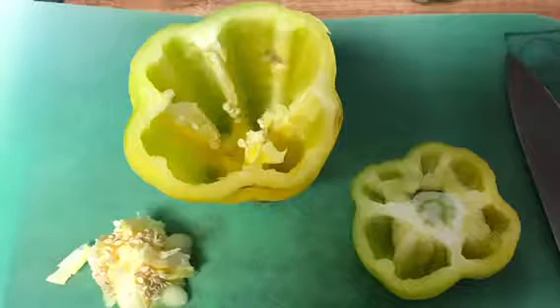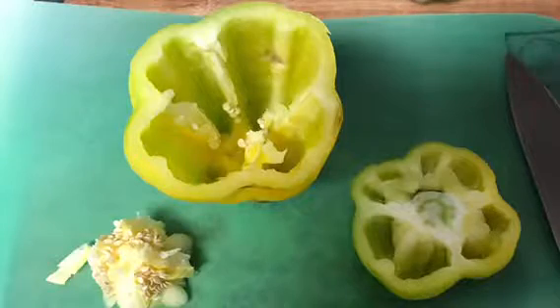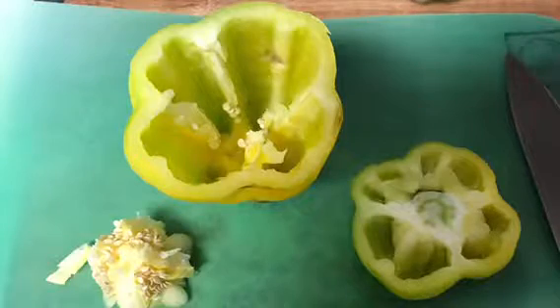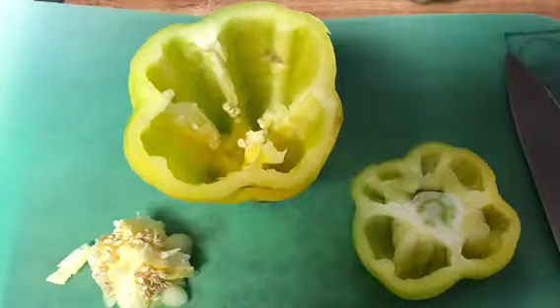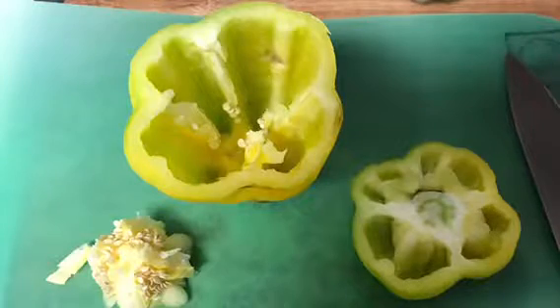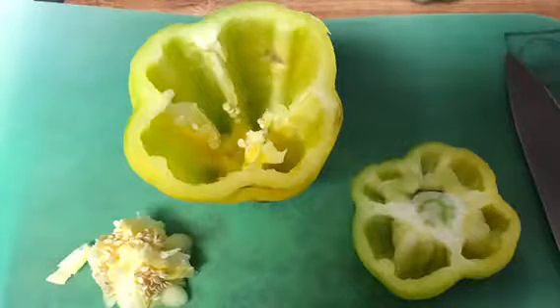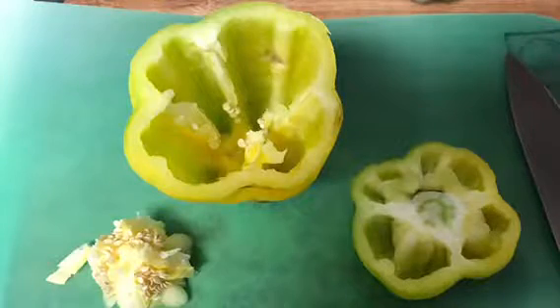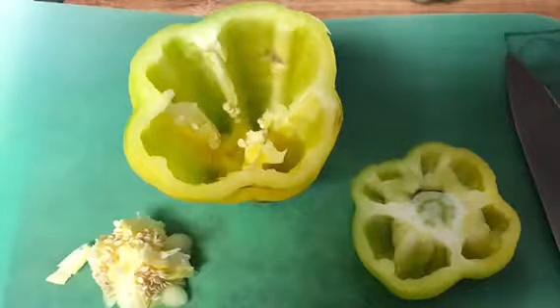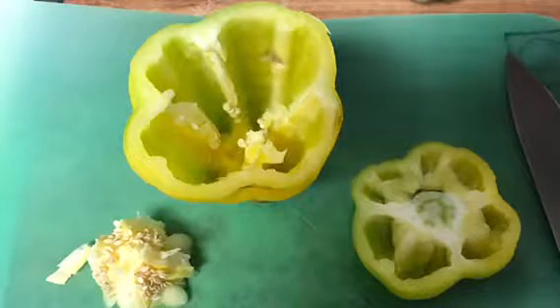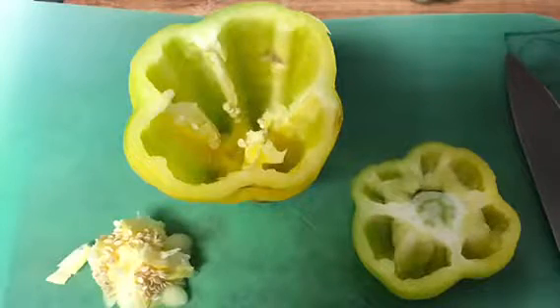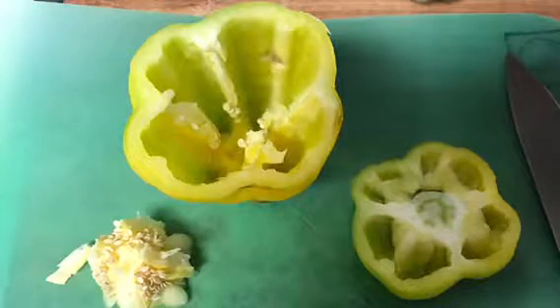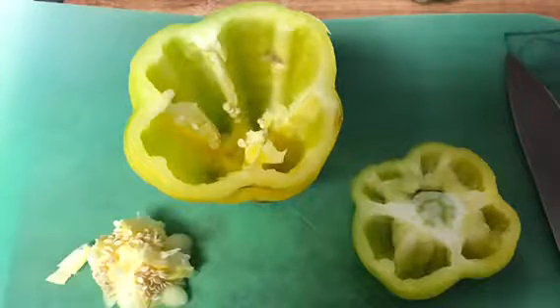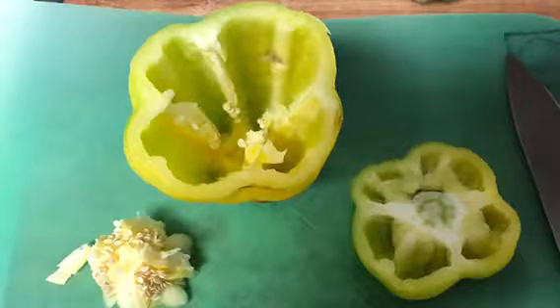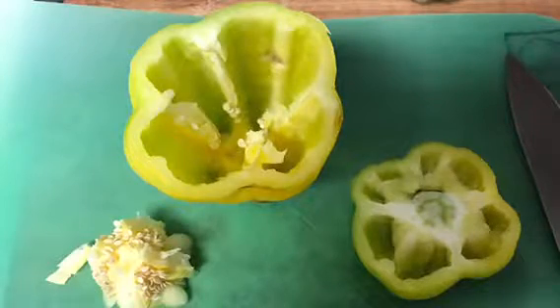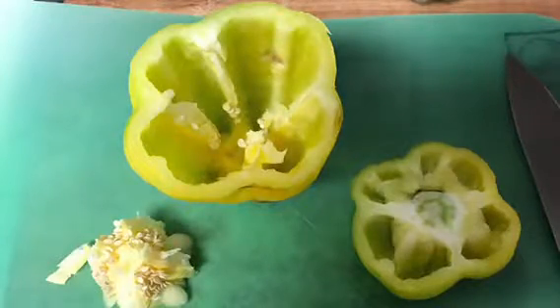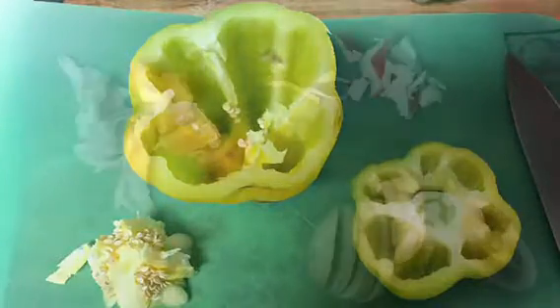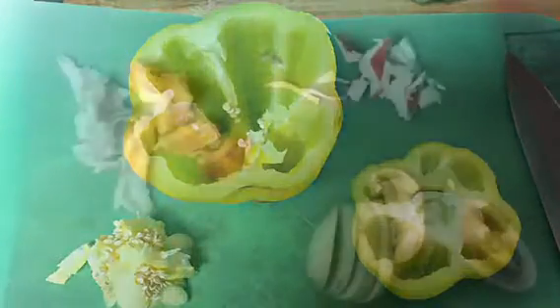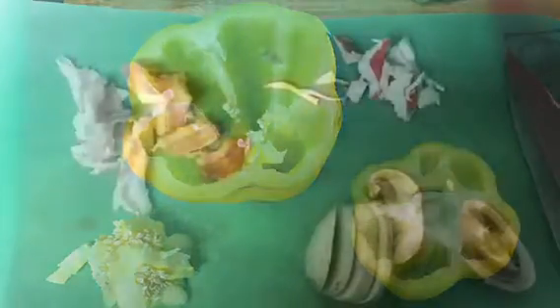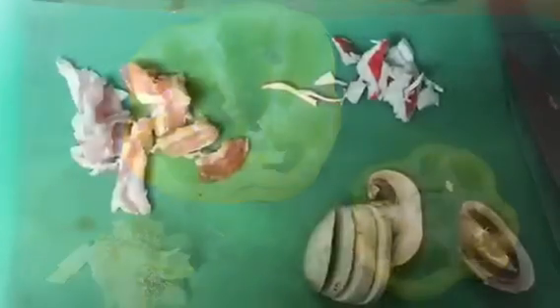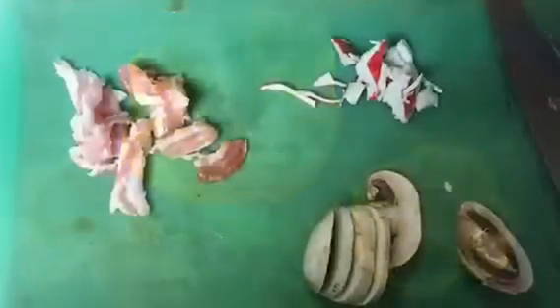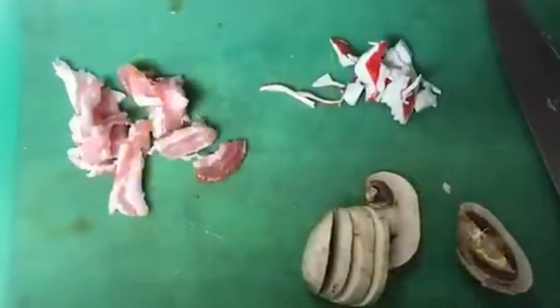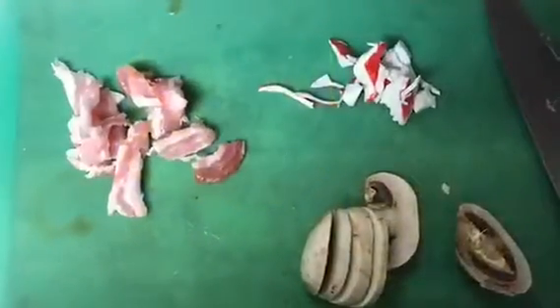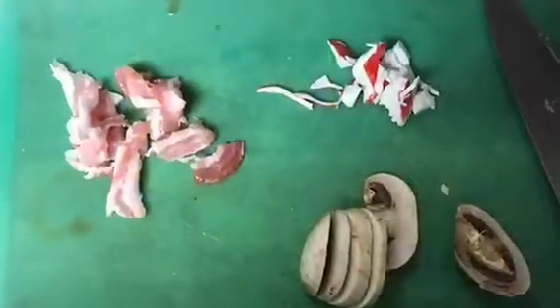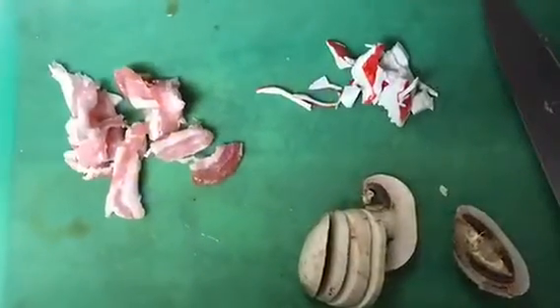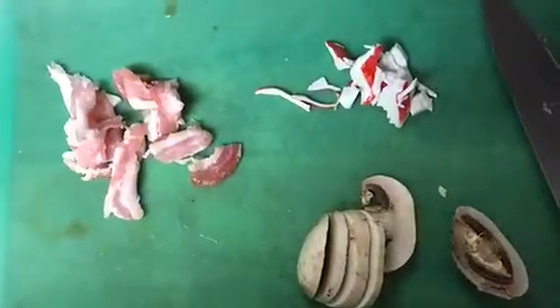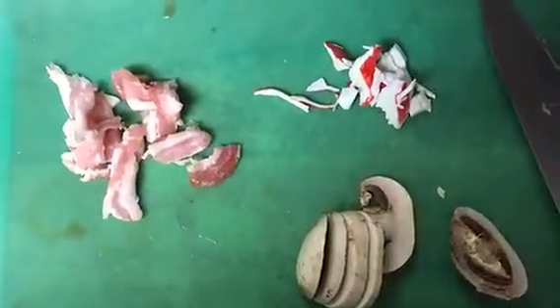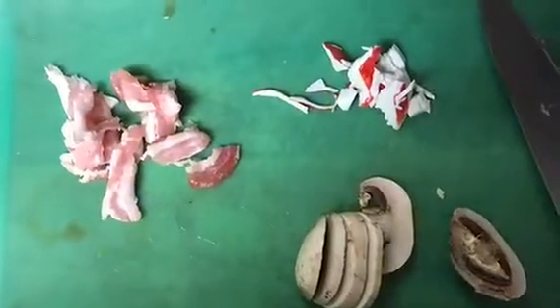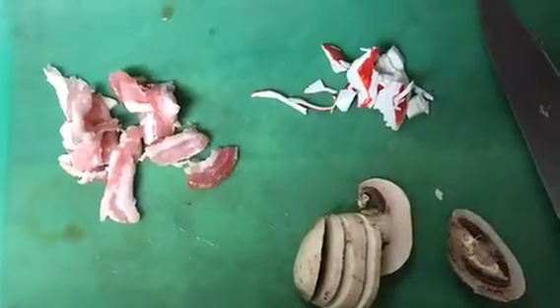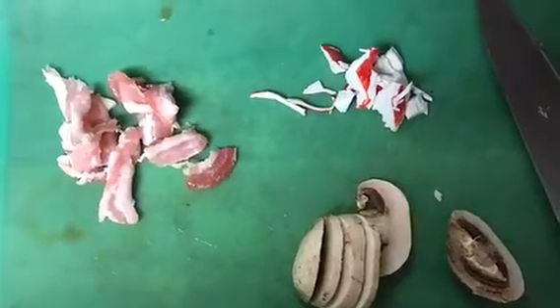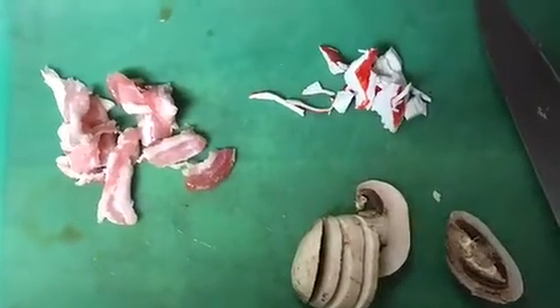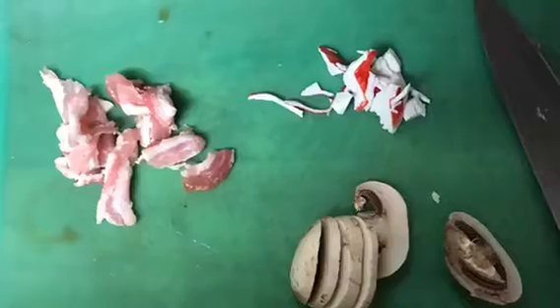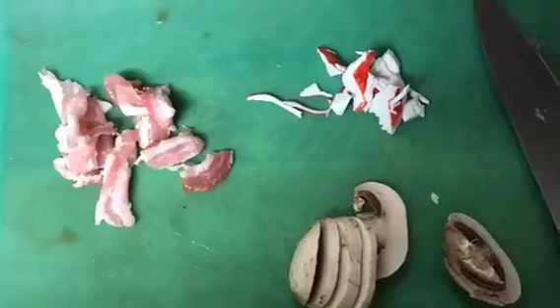Next, prepare your ingredients: mushrooms, onions, bacon, a little bit of crab, some garlic. Chop it all up.